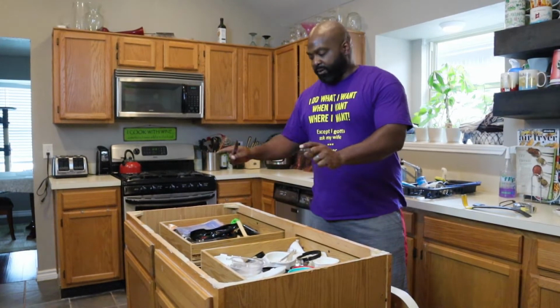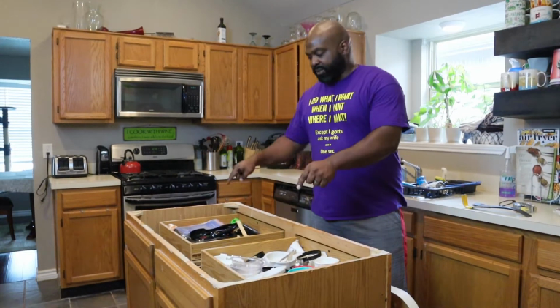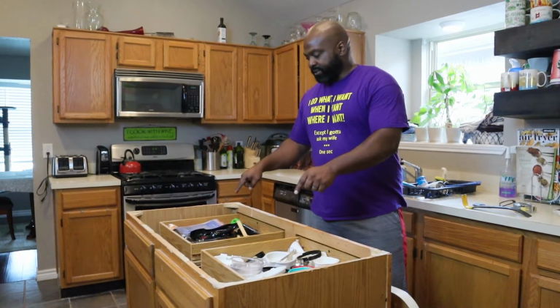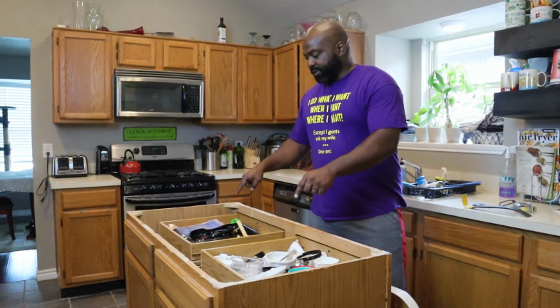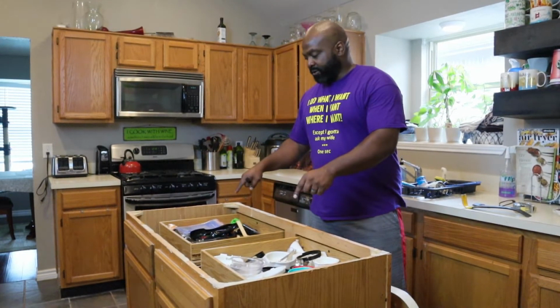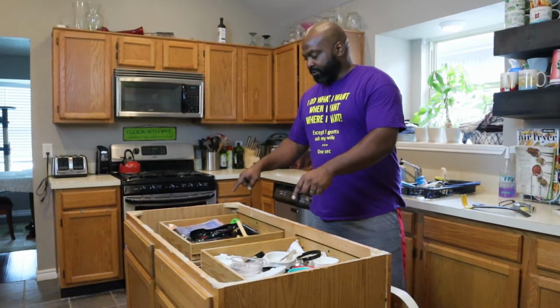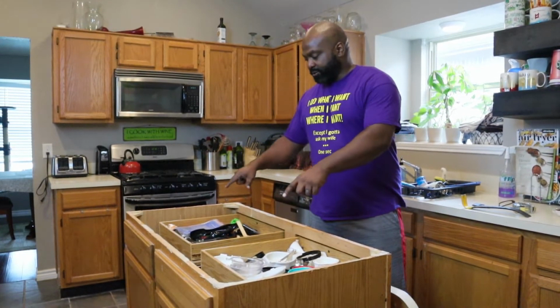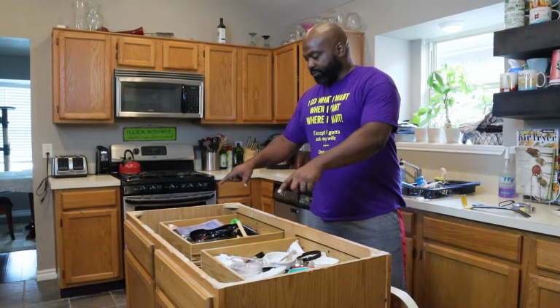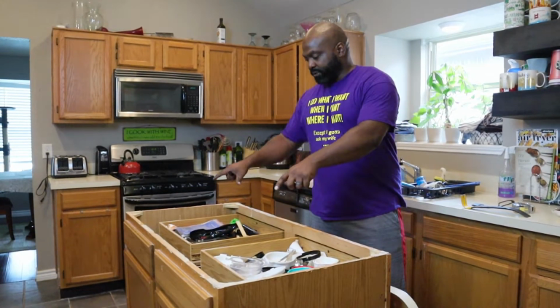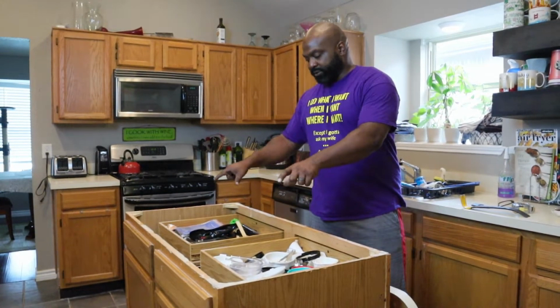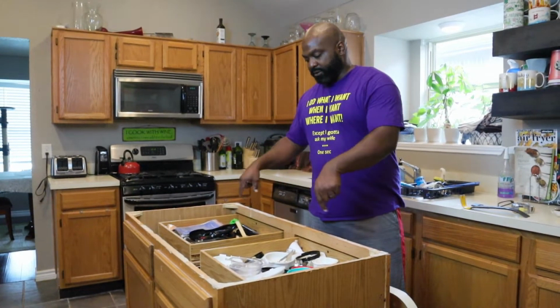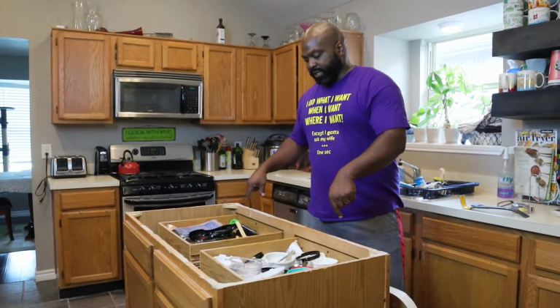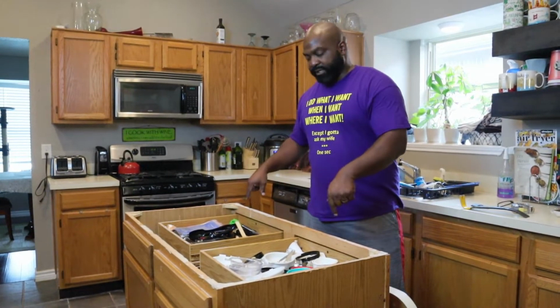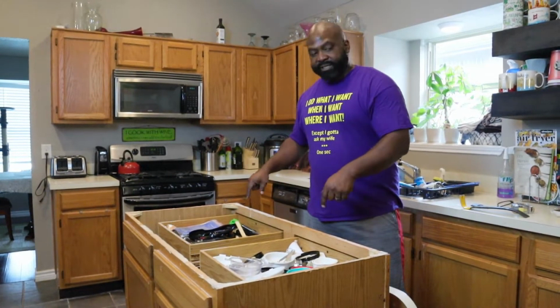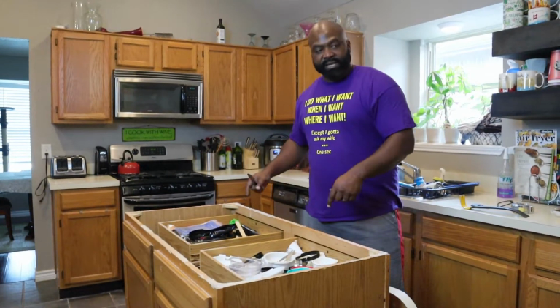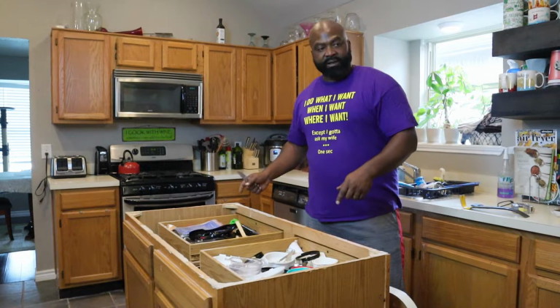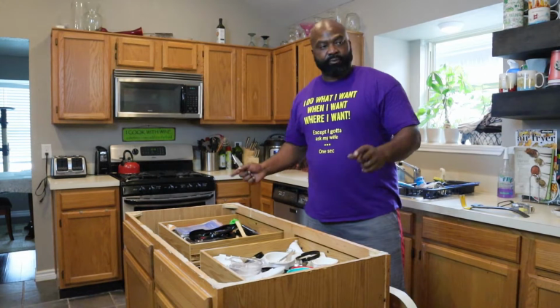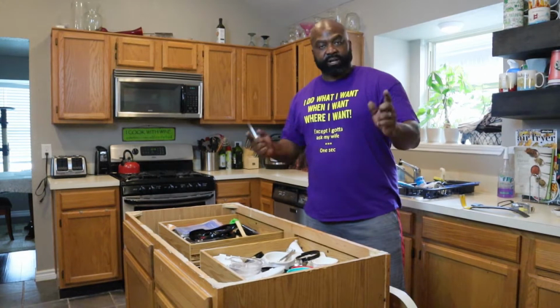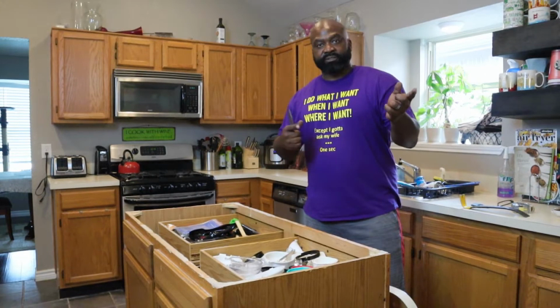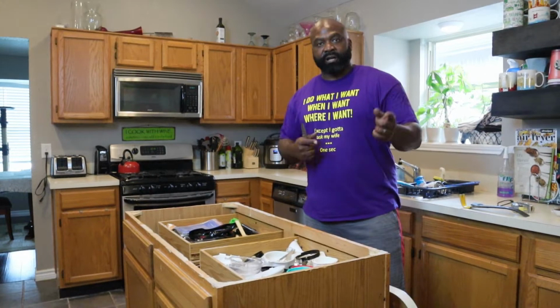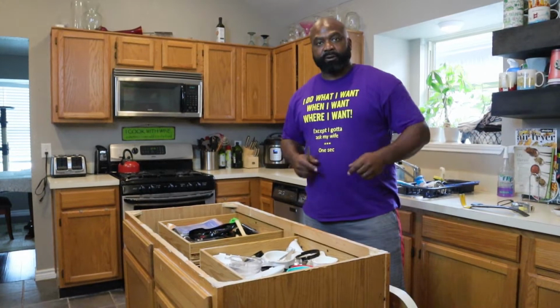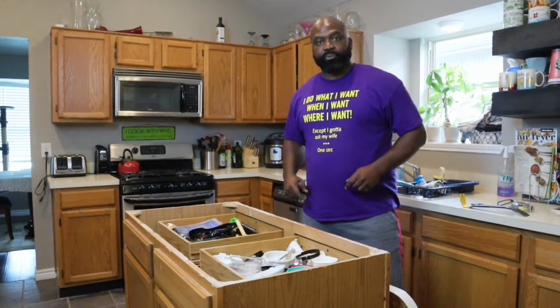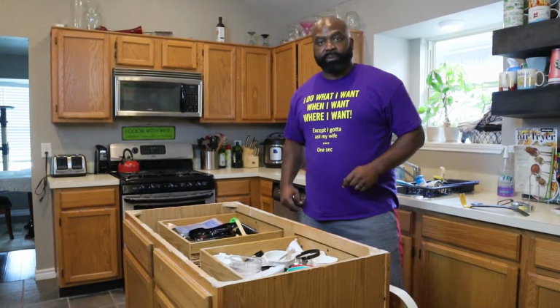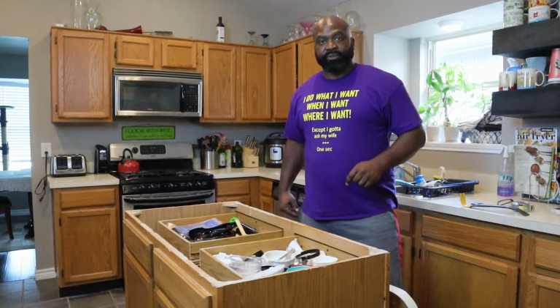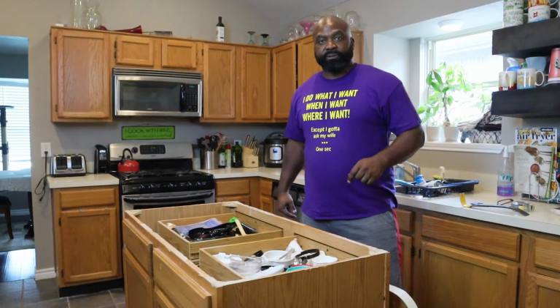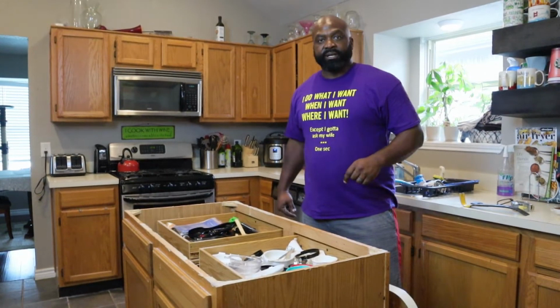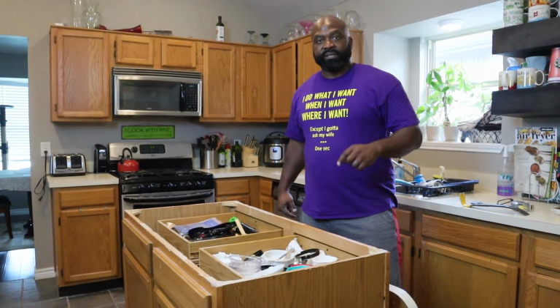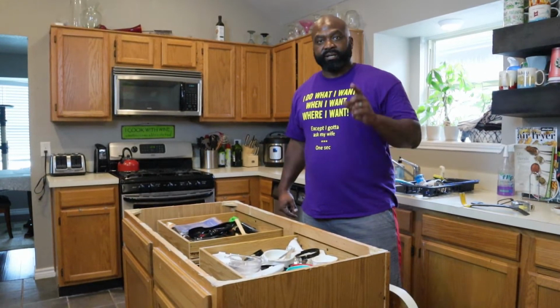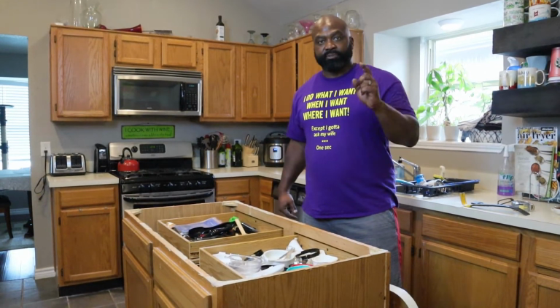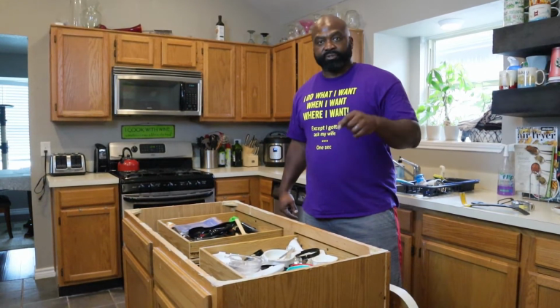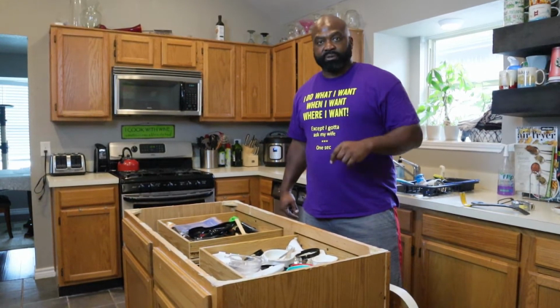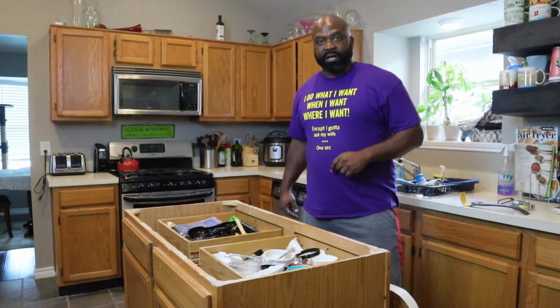Mrs. Naked Gardener is going to start taking out the drawers while I start prepping the butcher block.